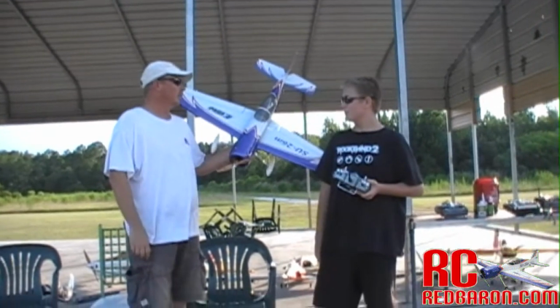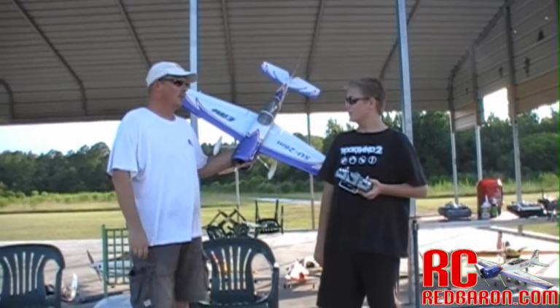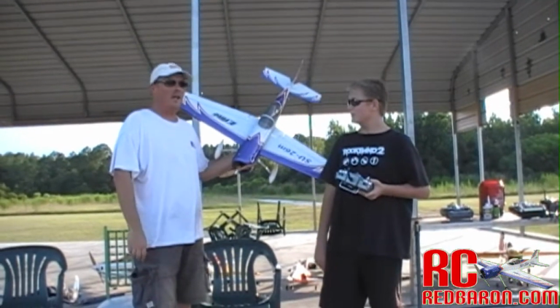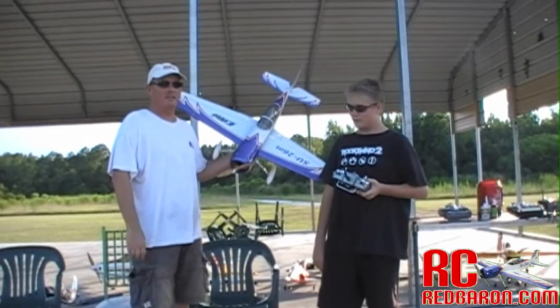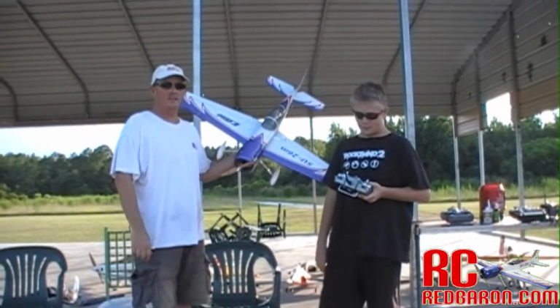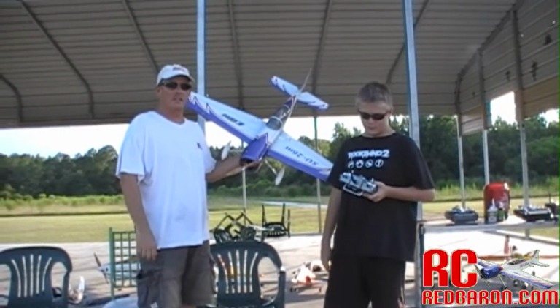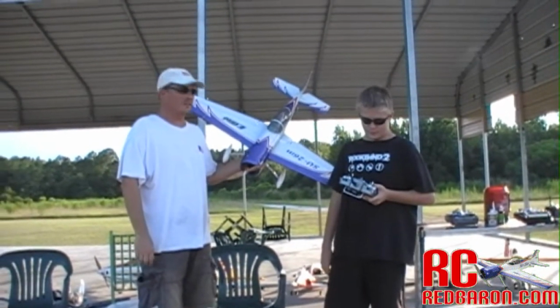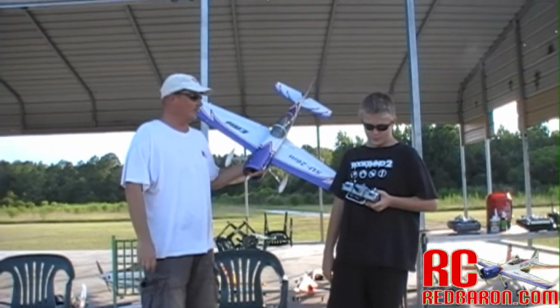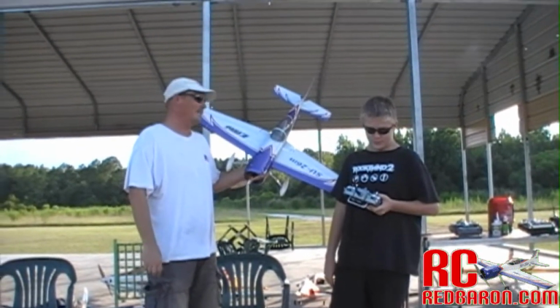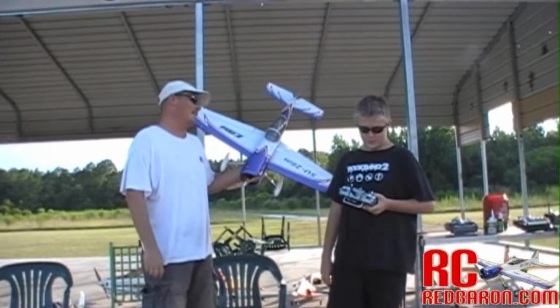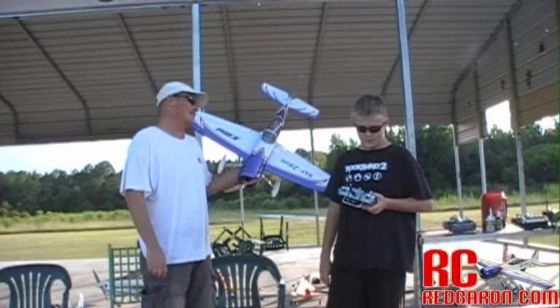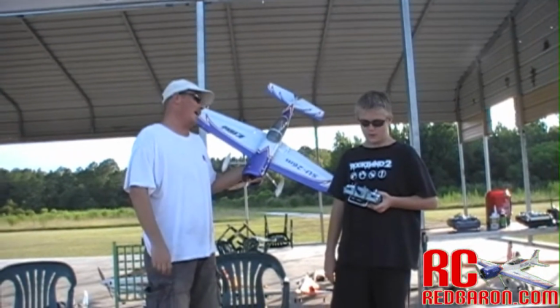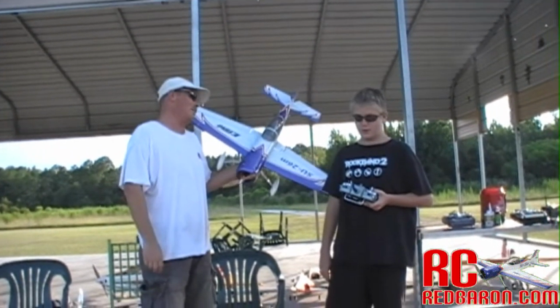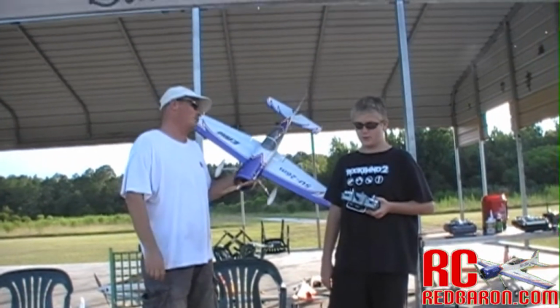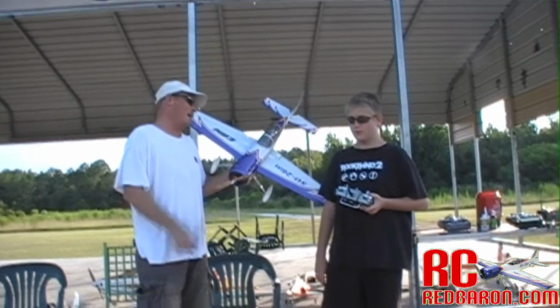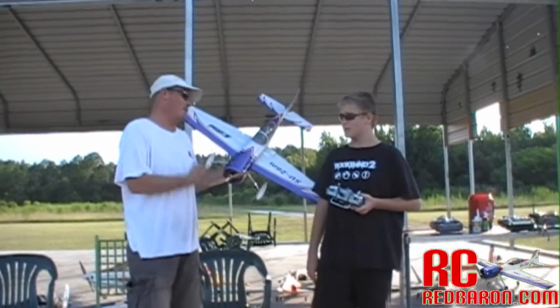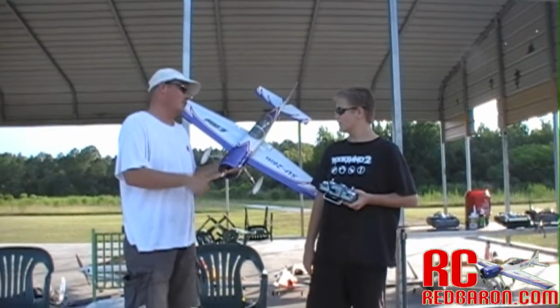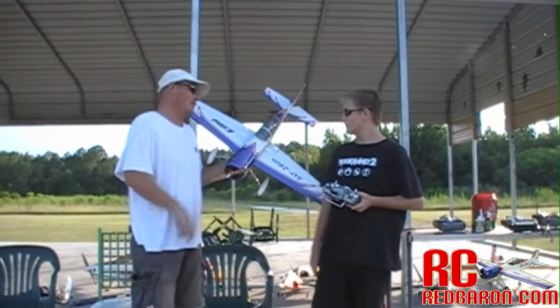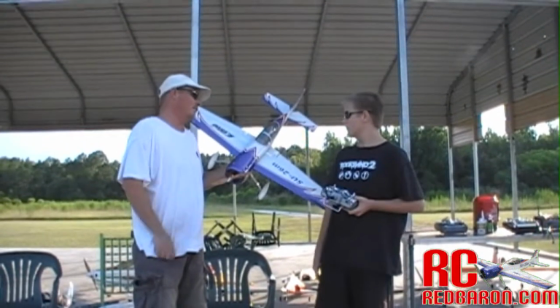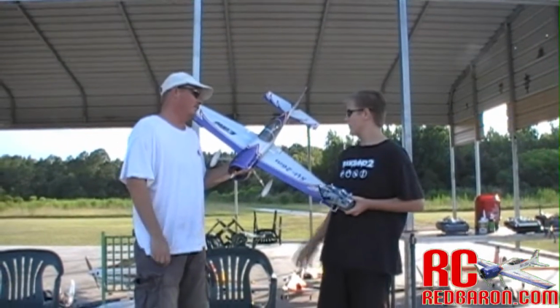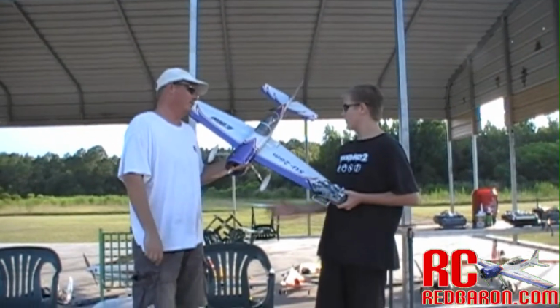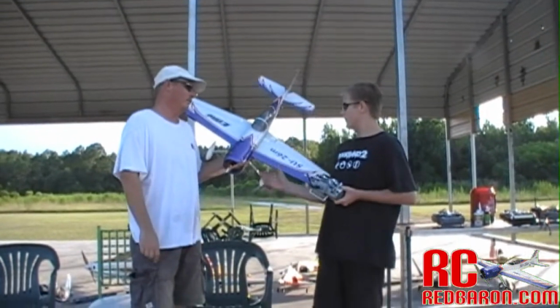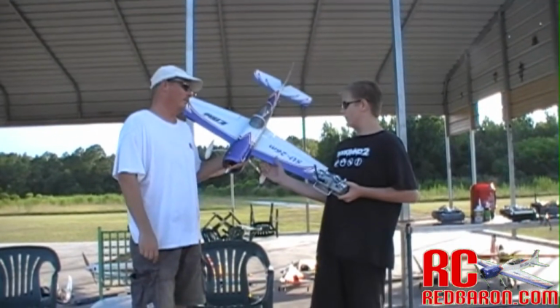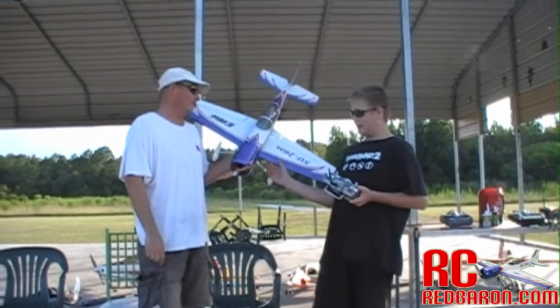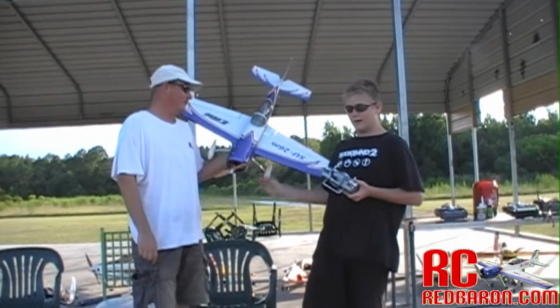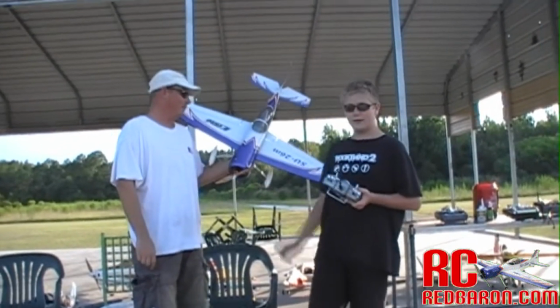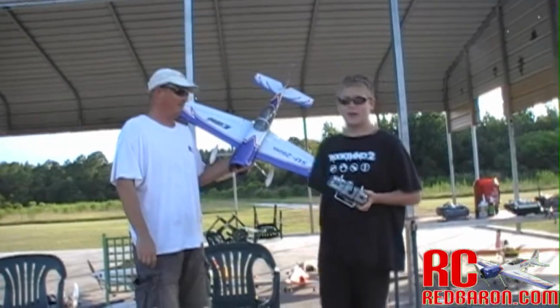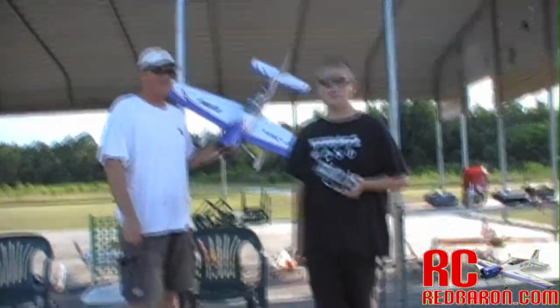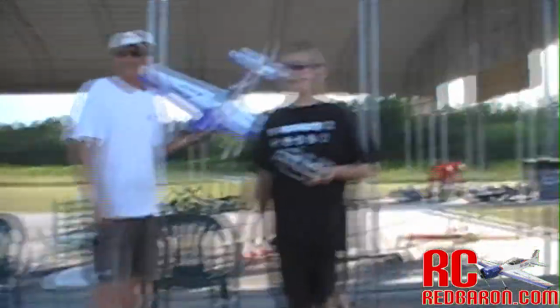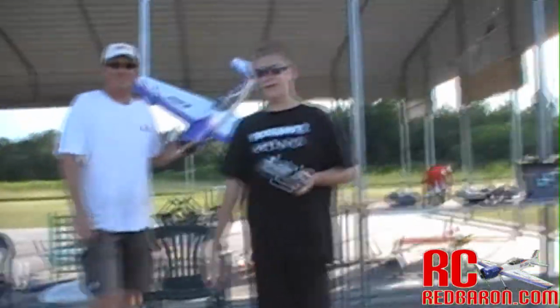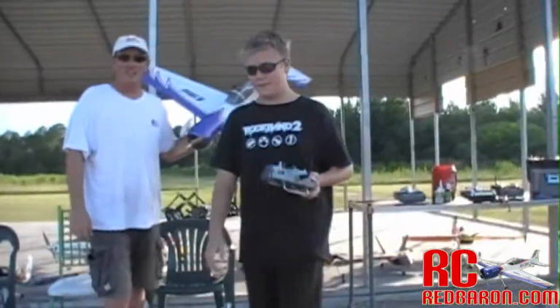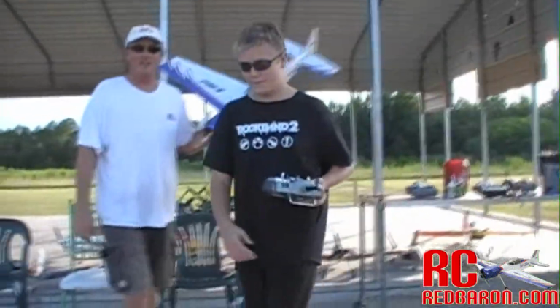All right, let's get to the skies before the battery runs dead. Yeah, you're right. All right, see you there.